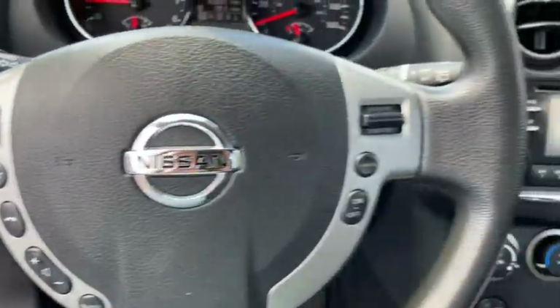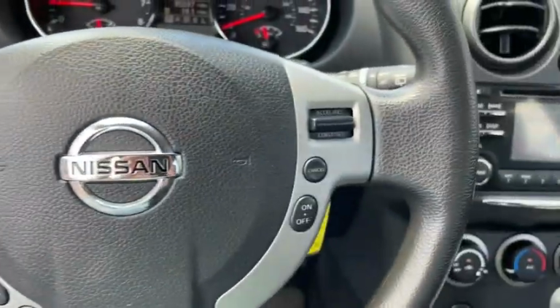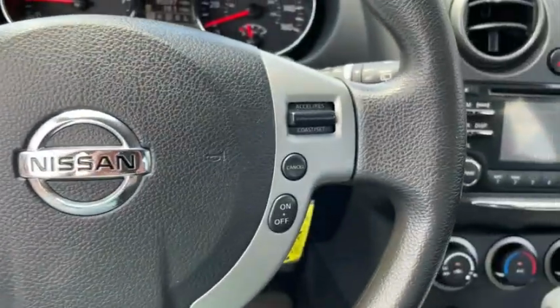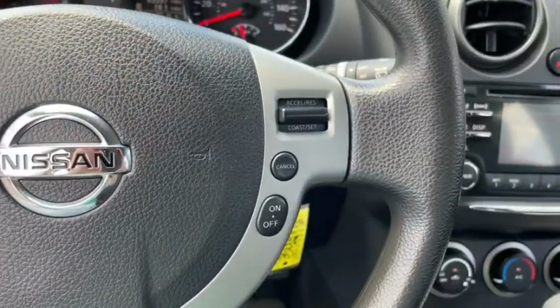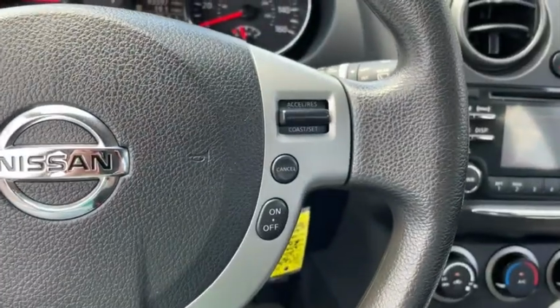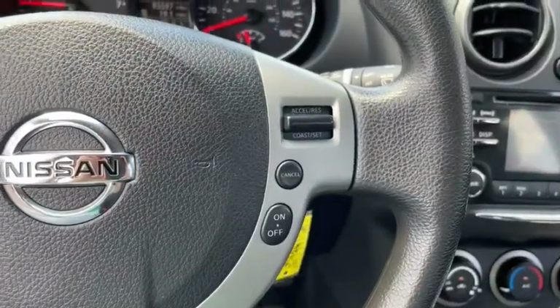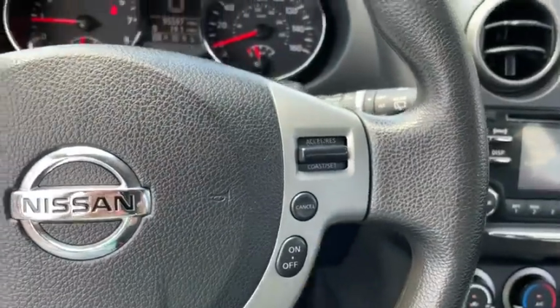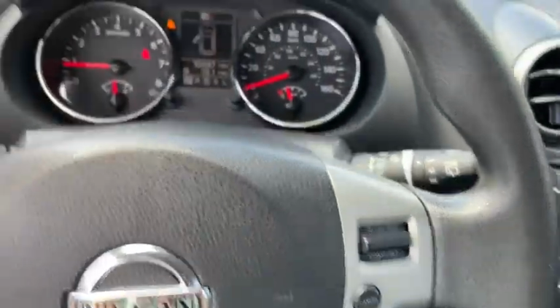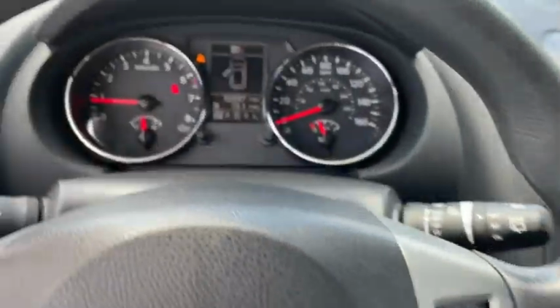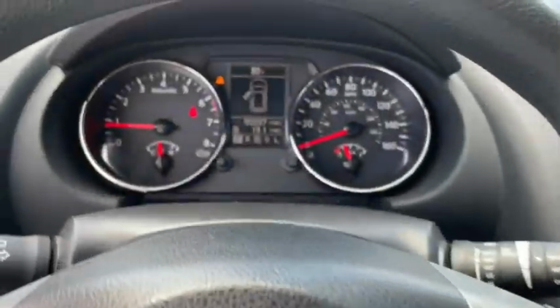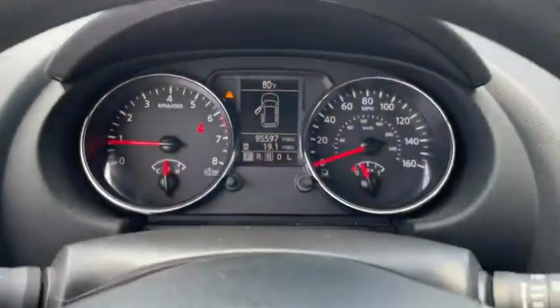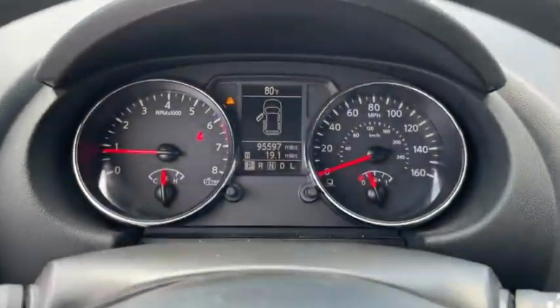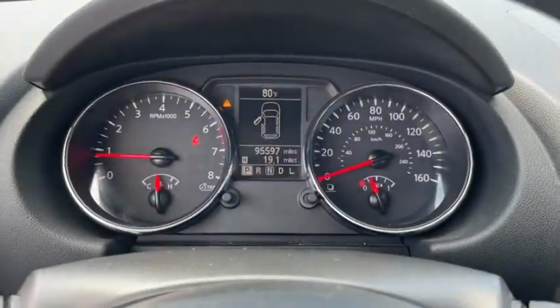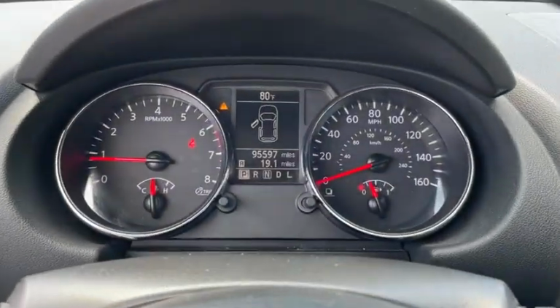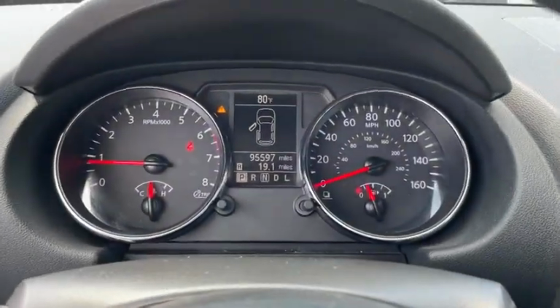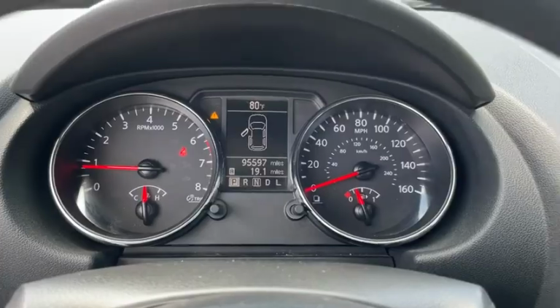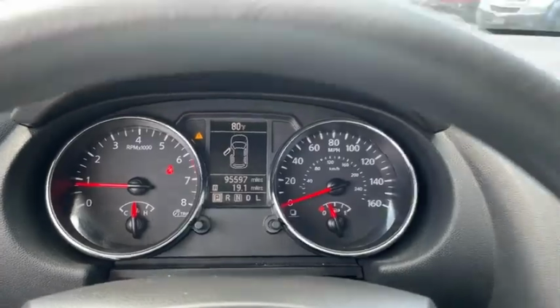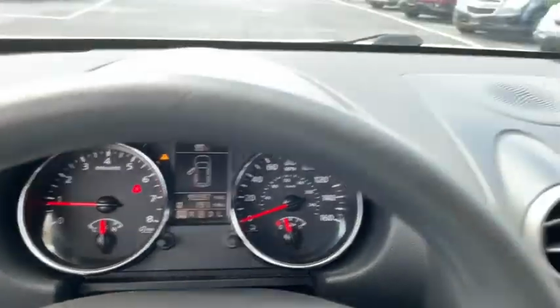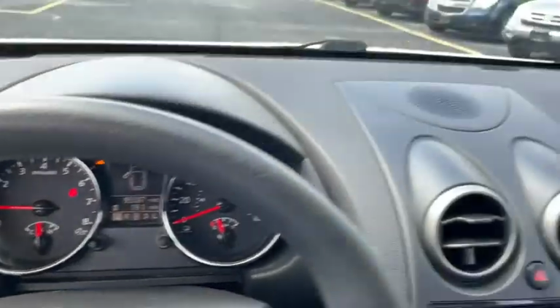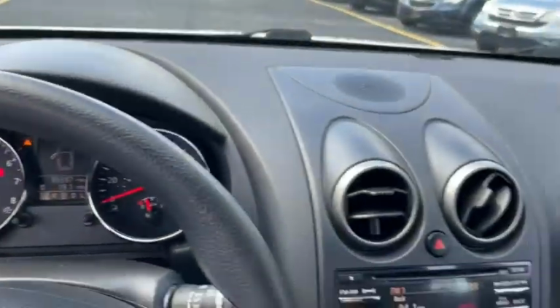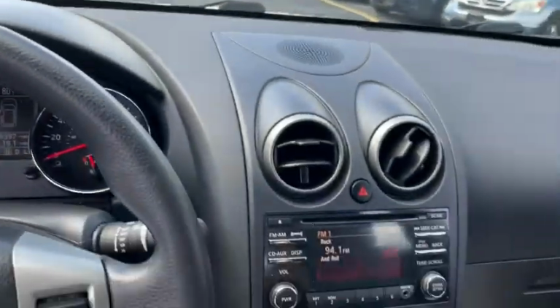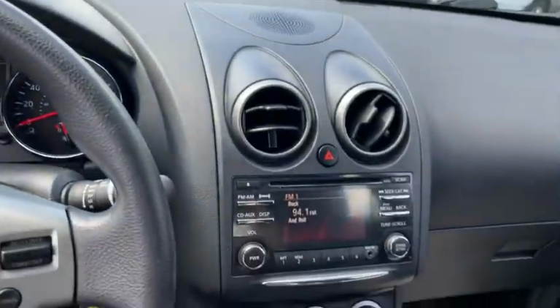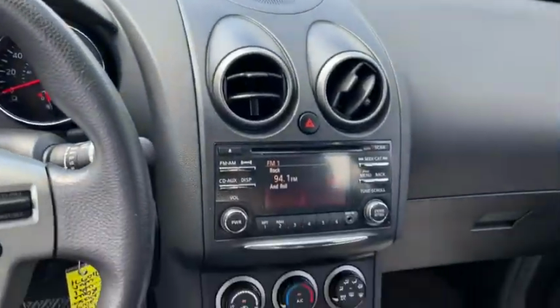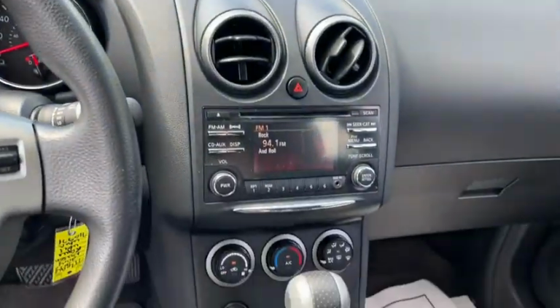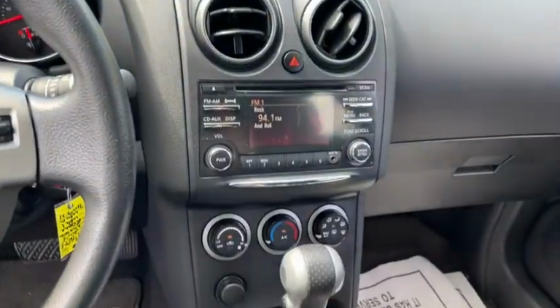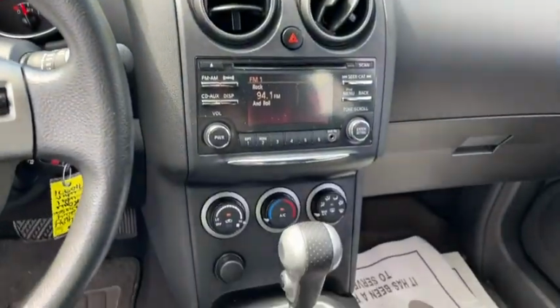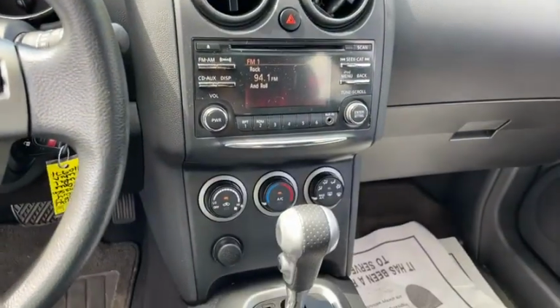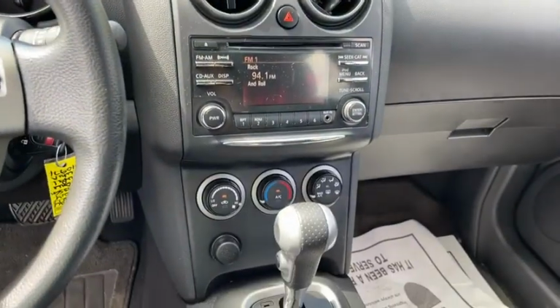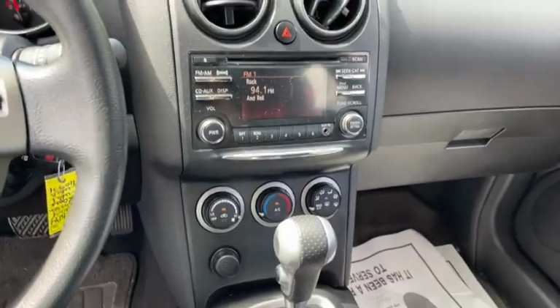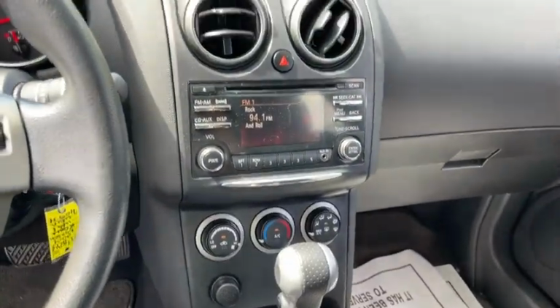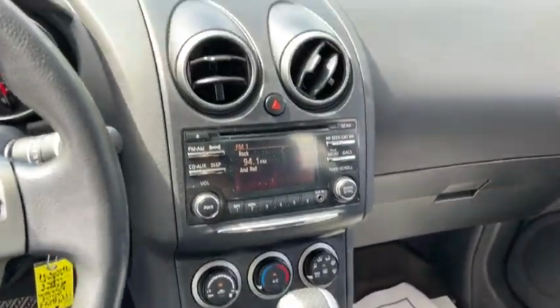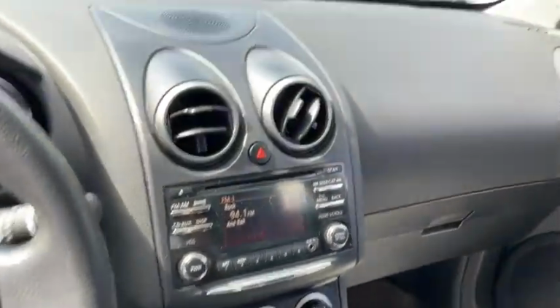This vehicle has less than 100,000 miles. Here are some of this vehicle's great options.